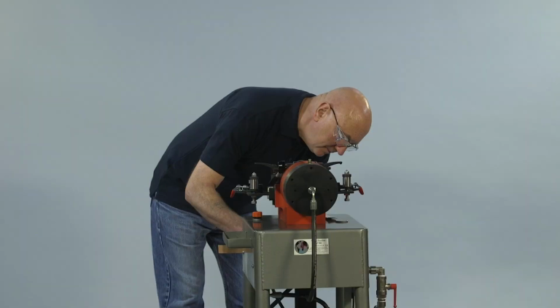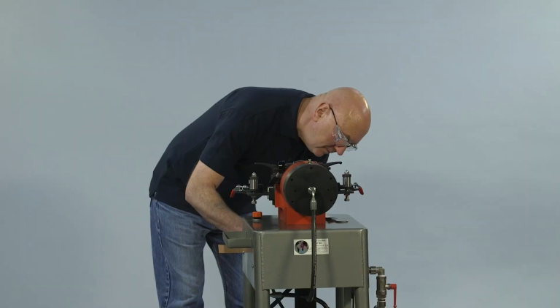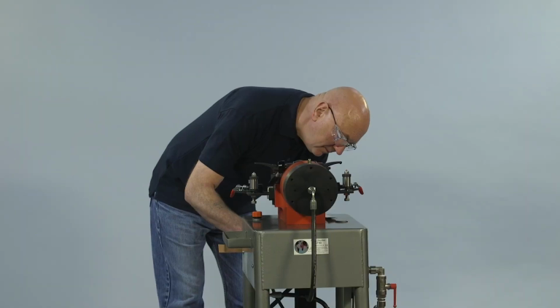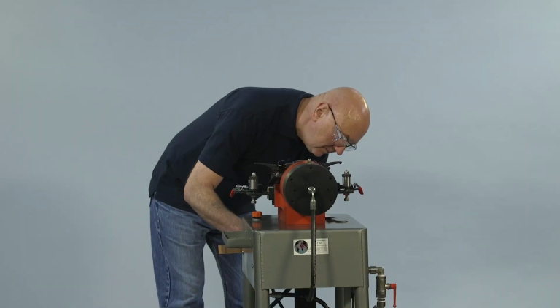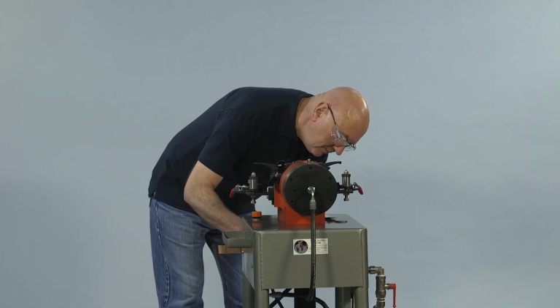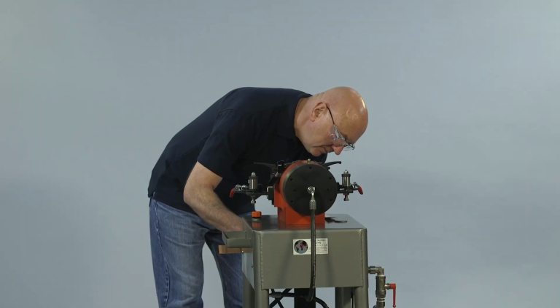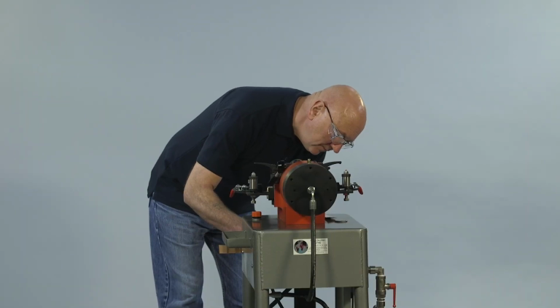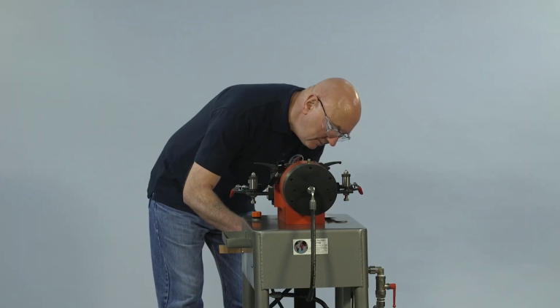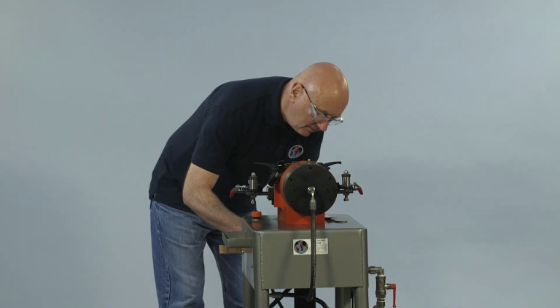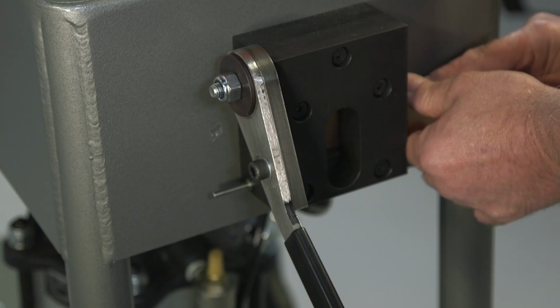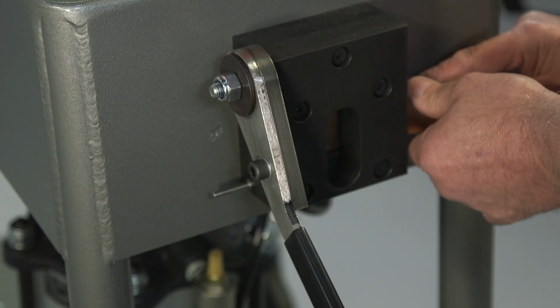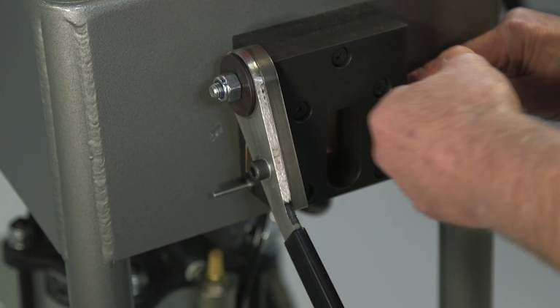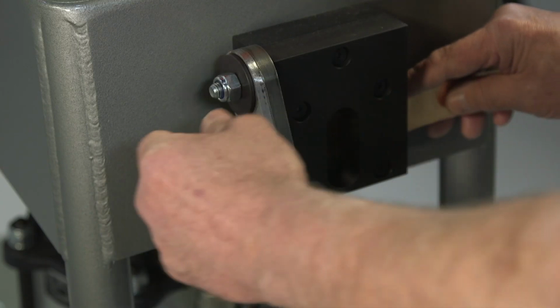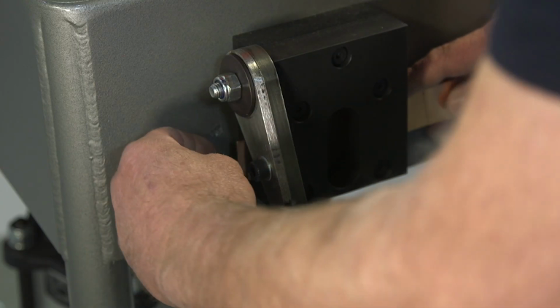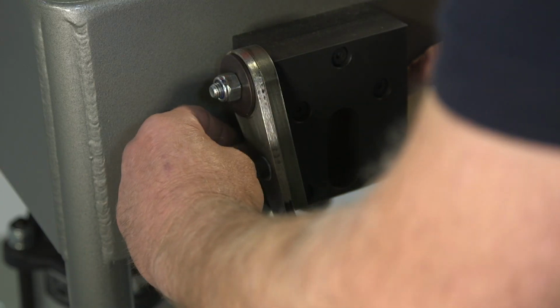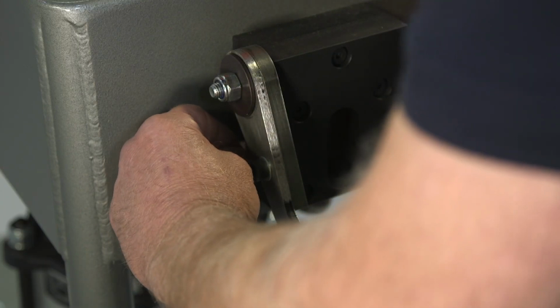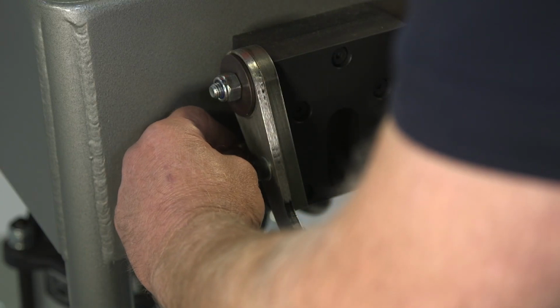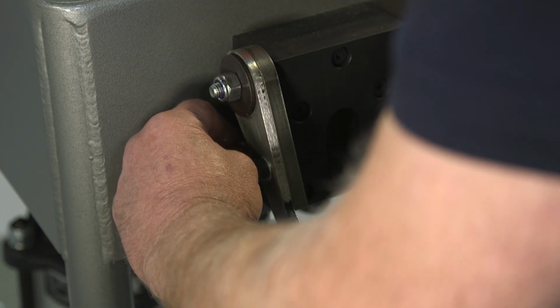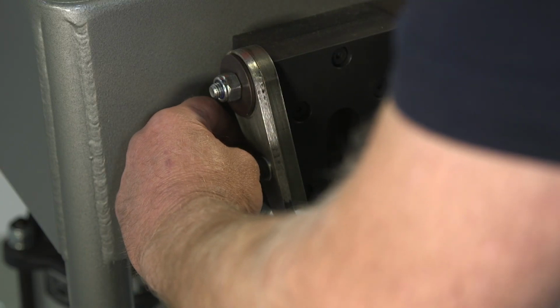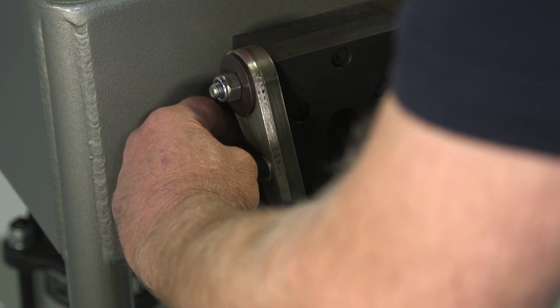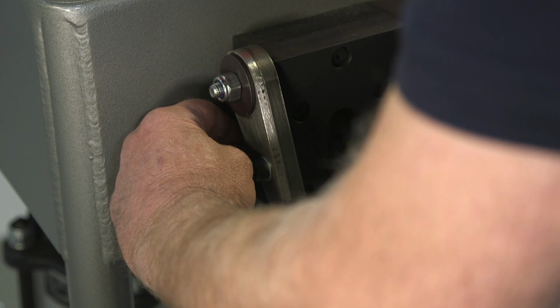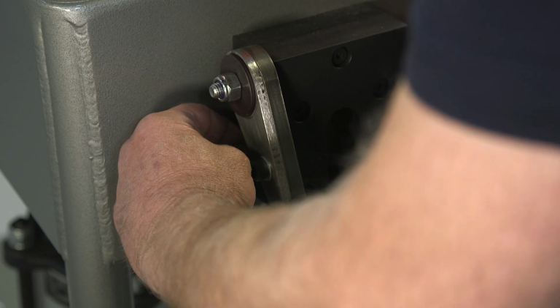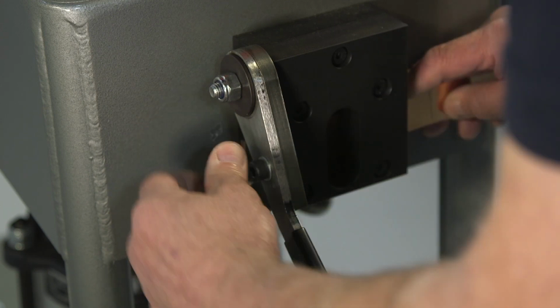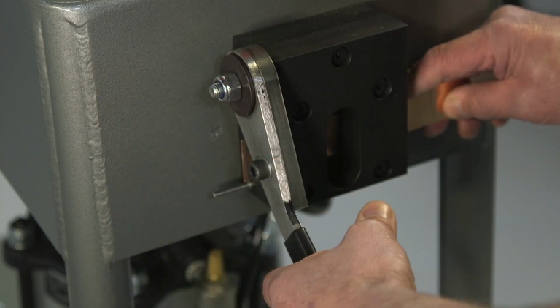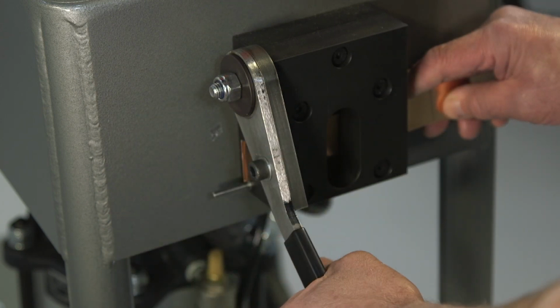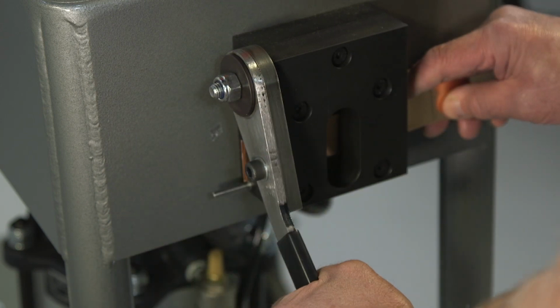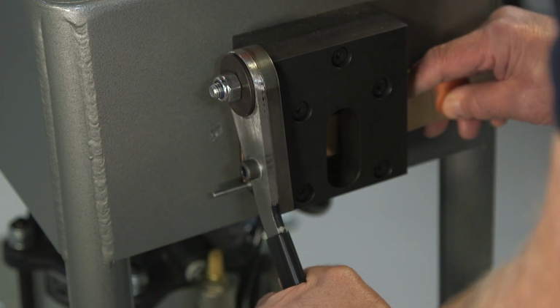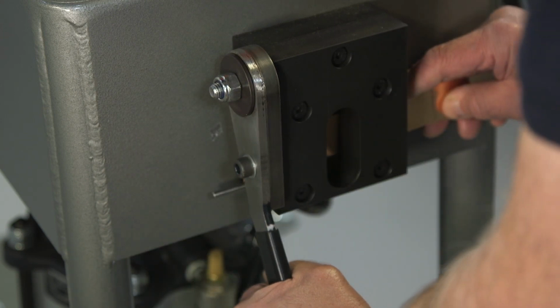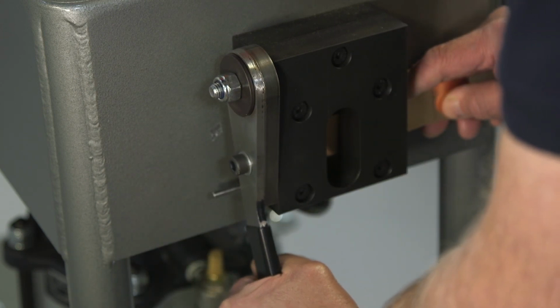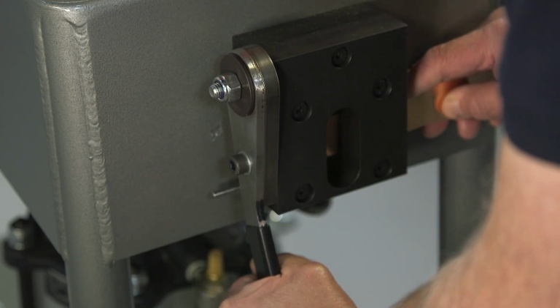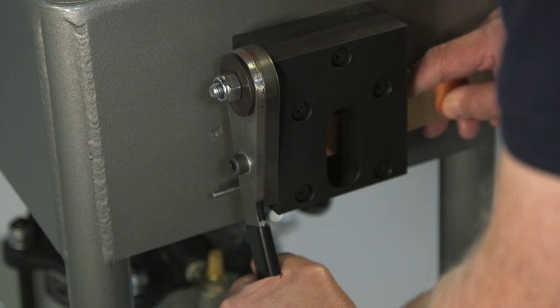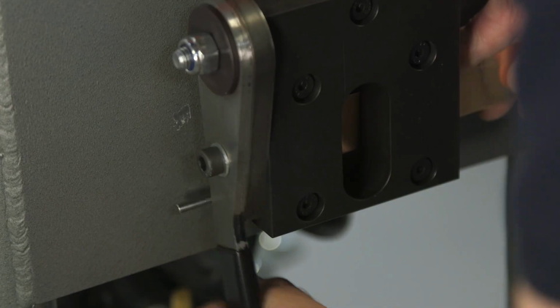The two ends of the material must be trimmed before welding to ensure they are completely straight, using the guillotine on the front of the machine.